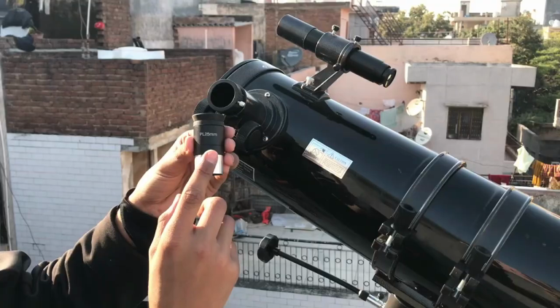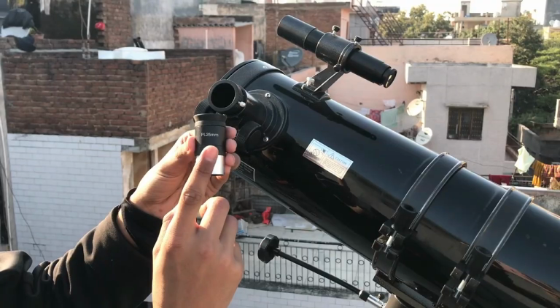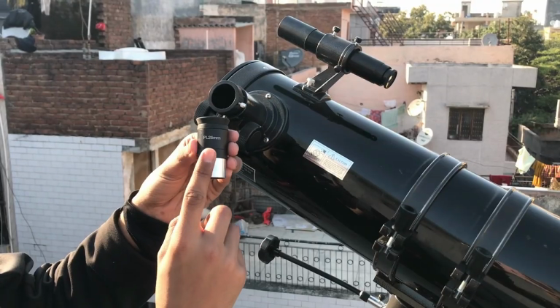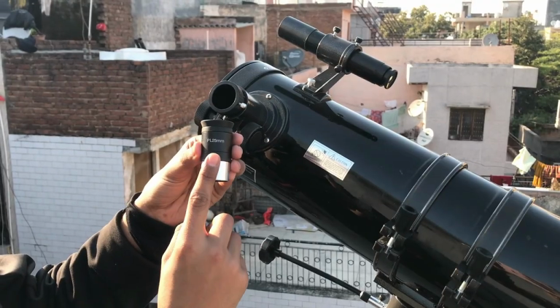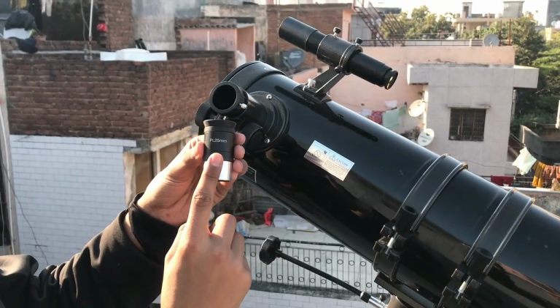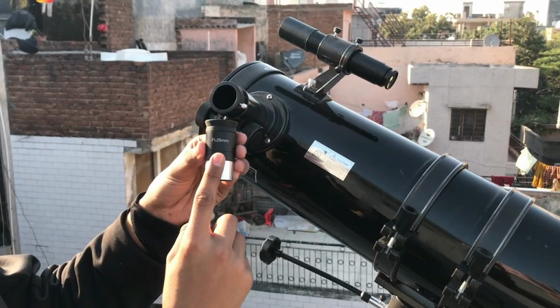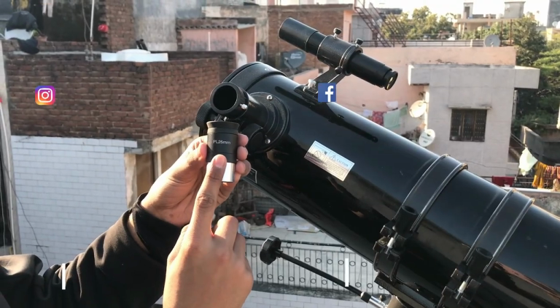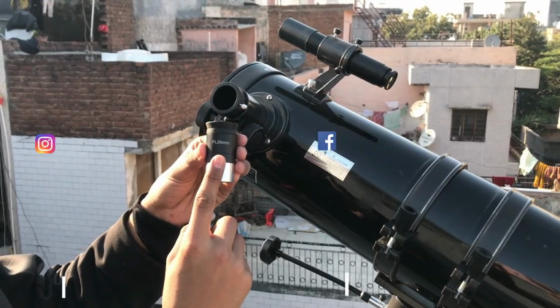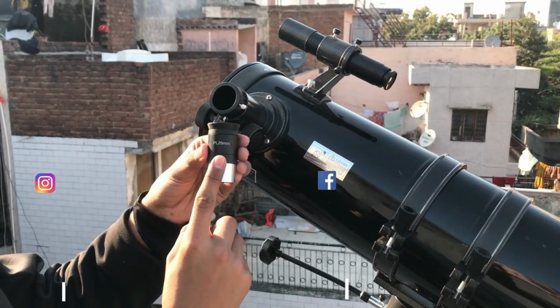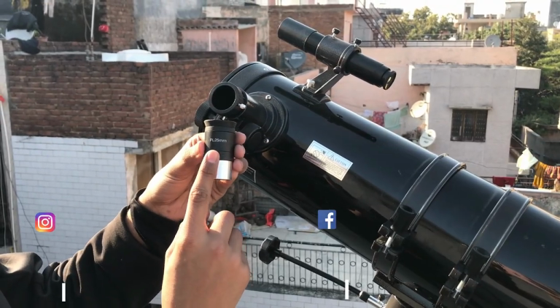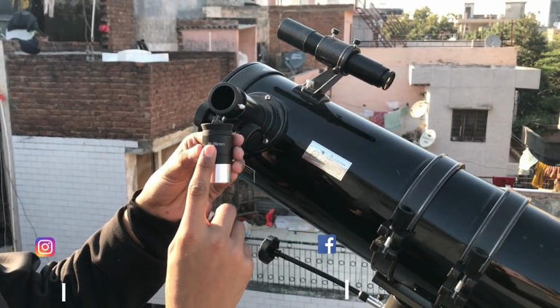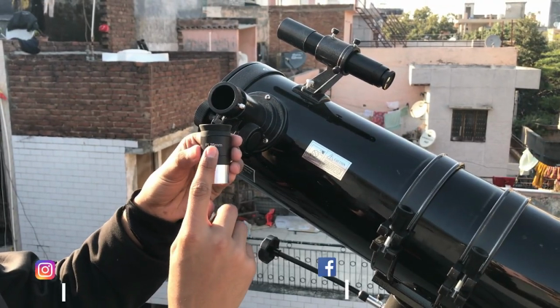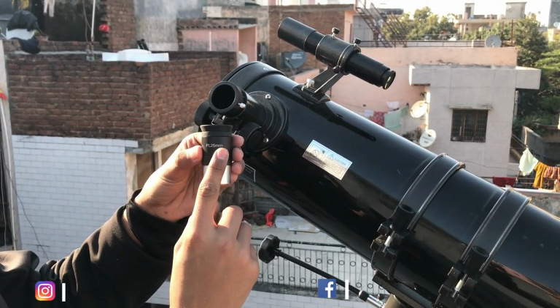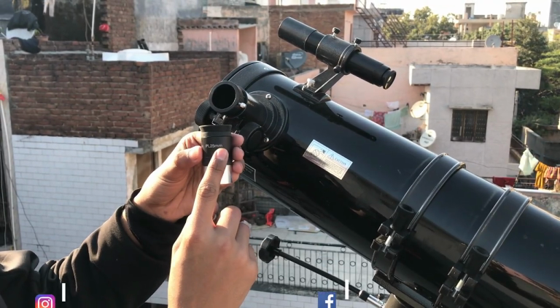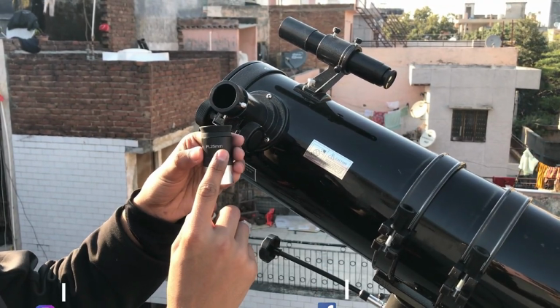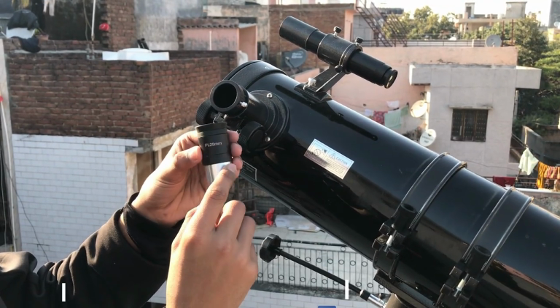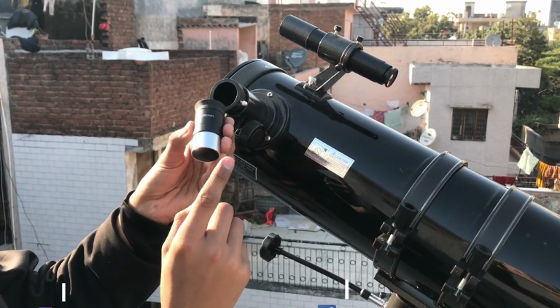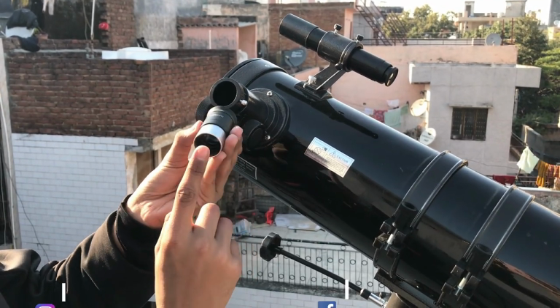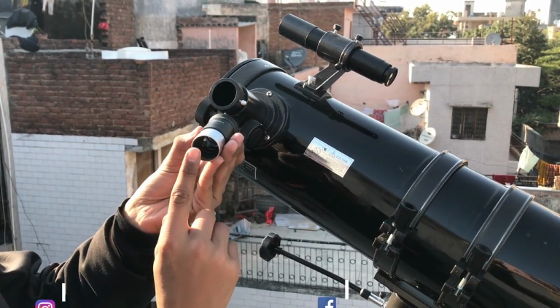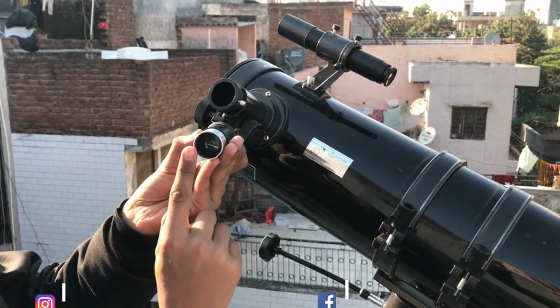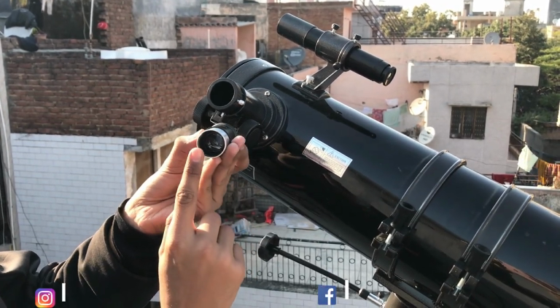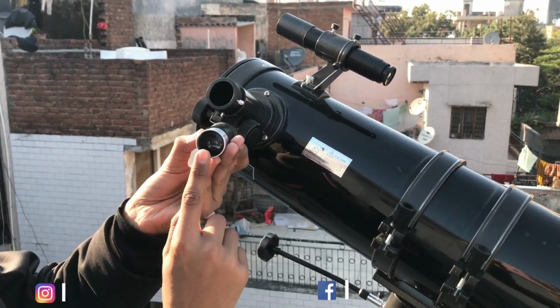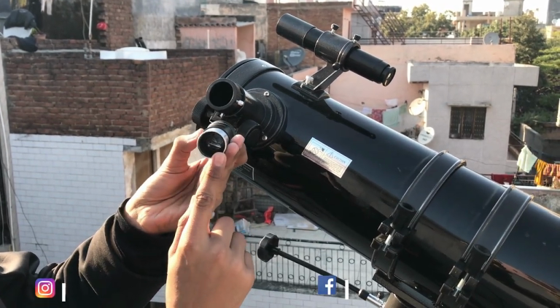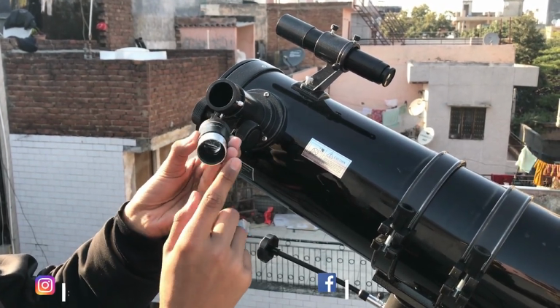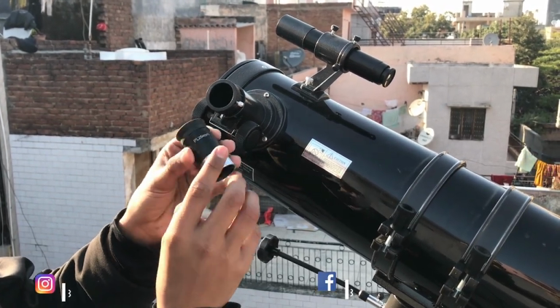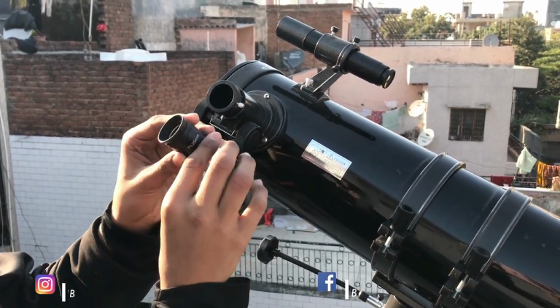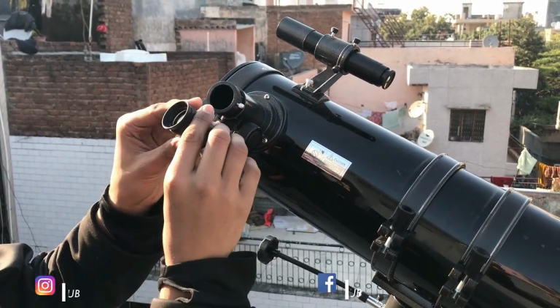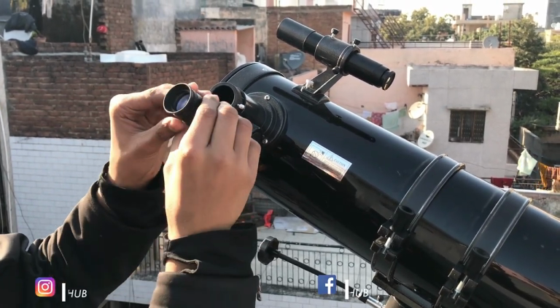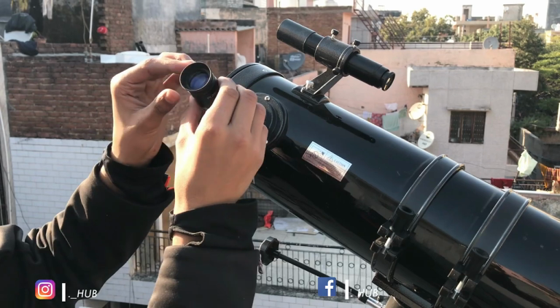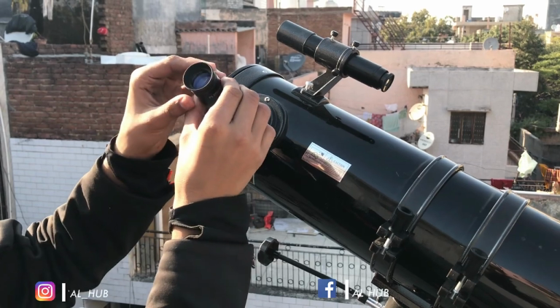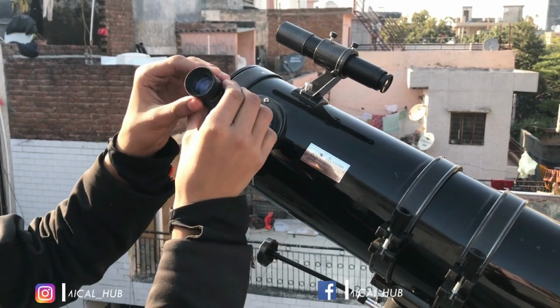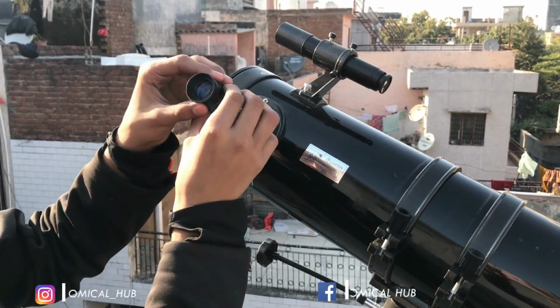So this one is a 25mm Plossl eyepiece without any color filters. So let's see with it.